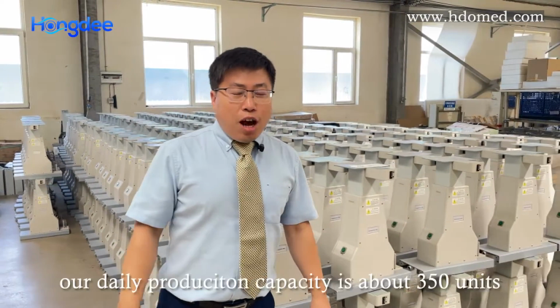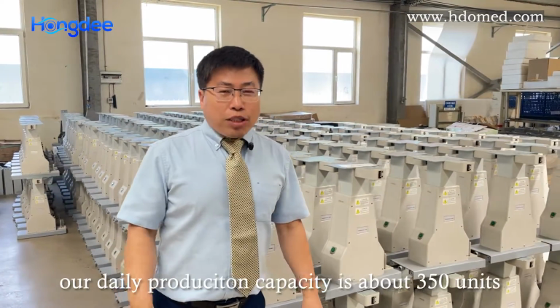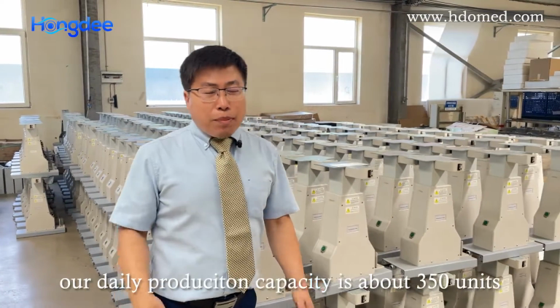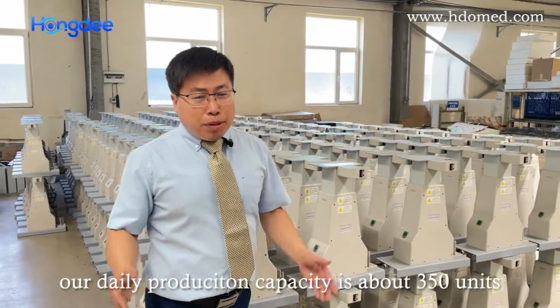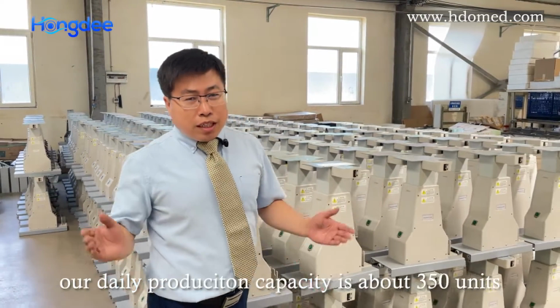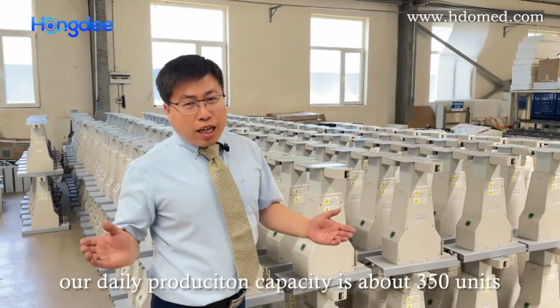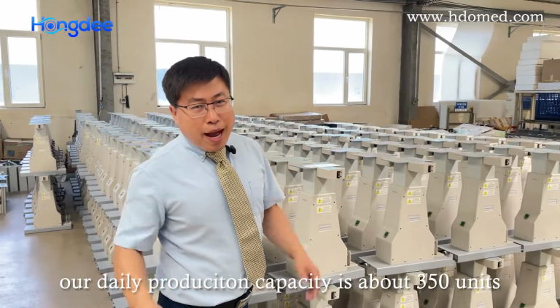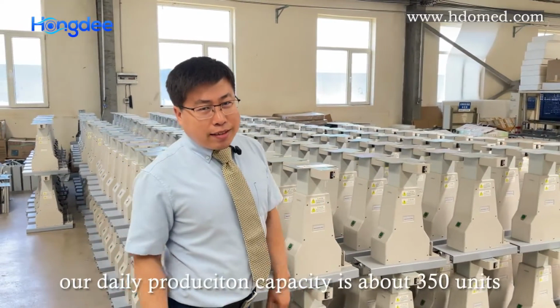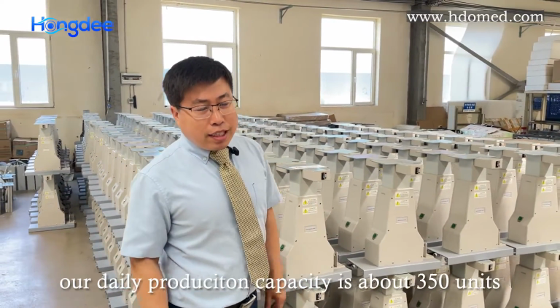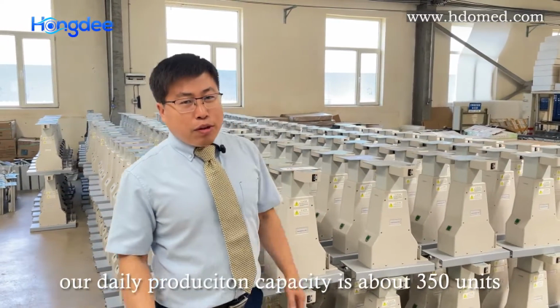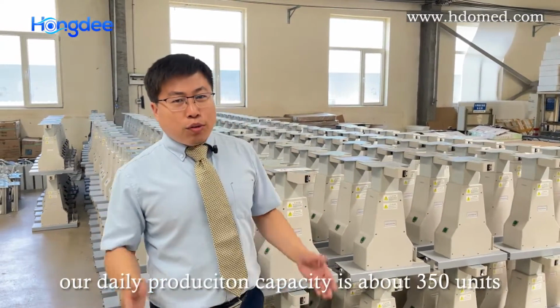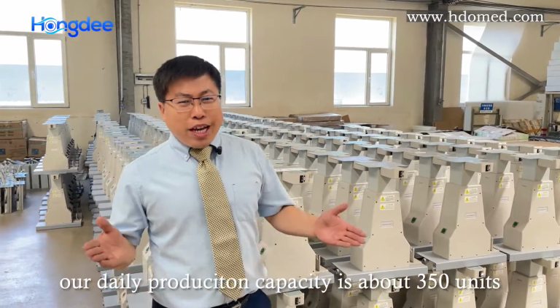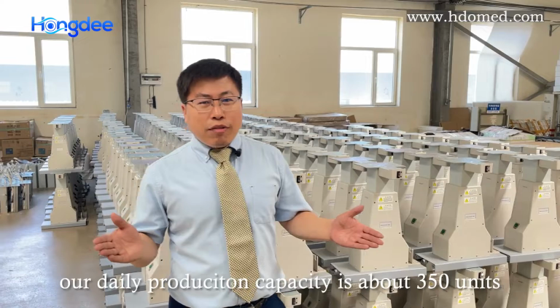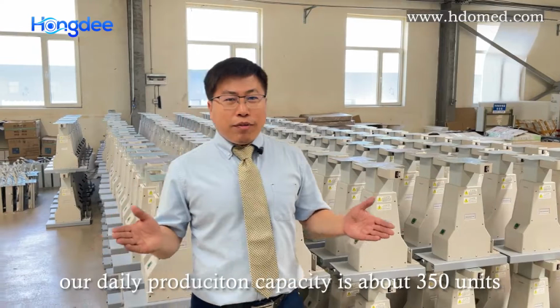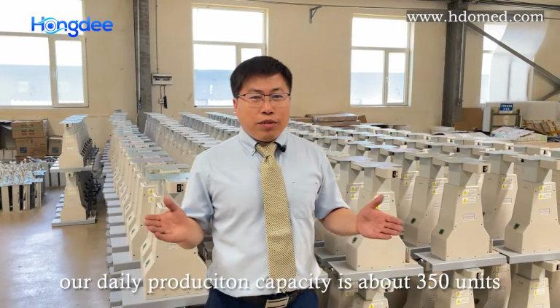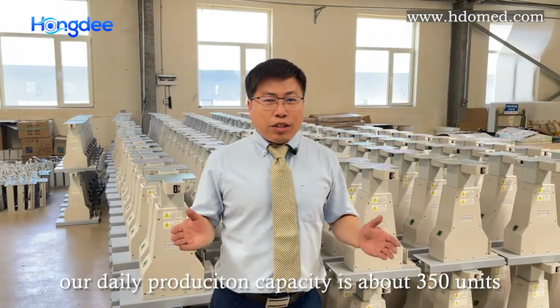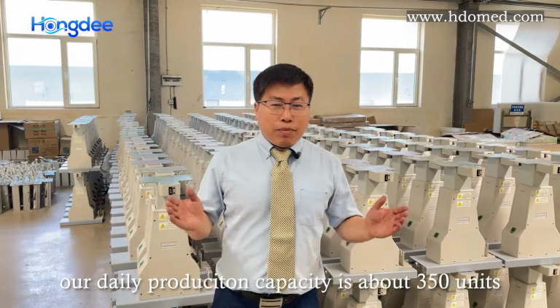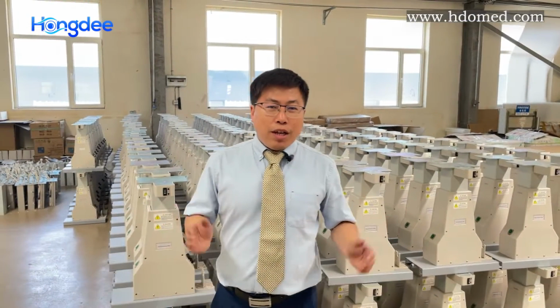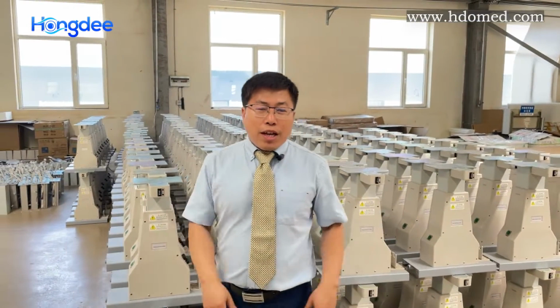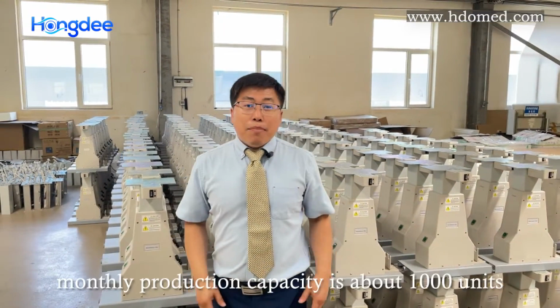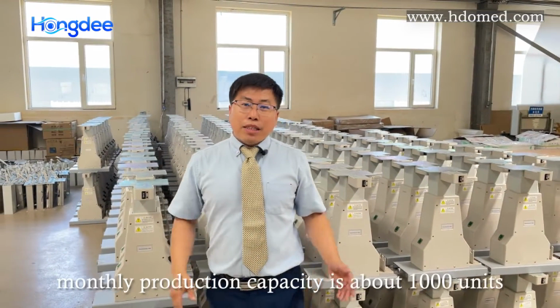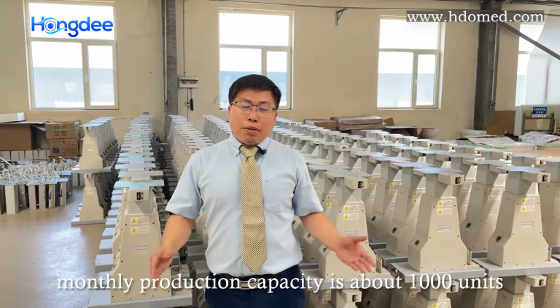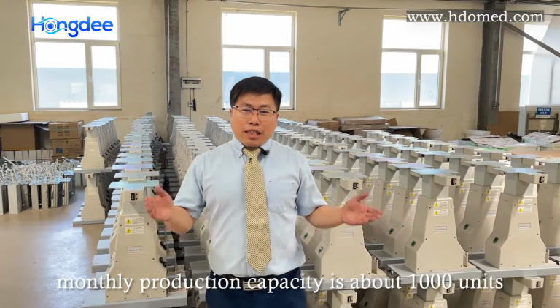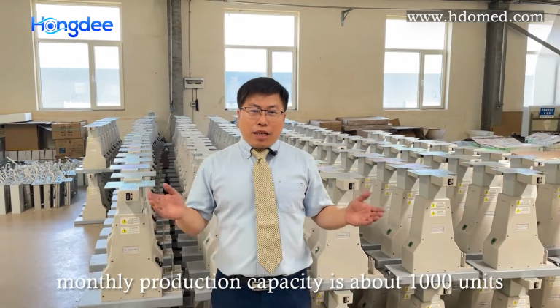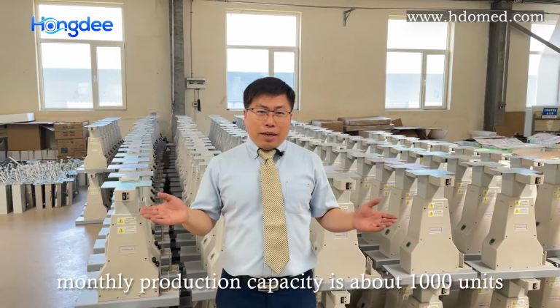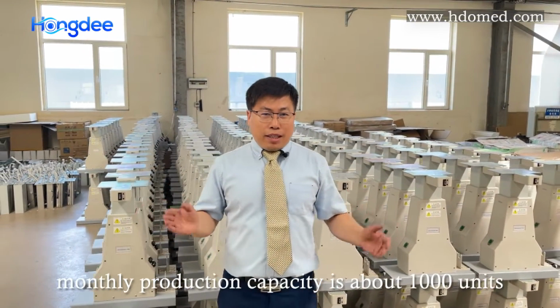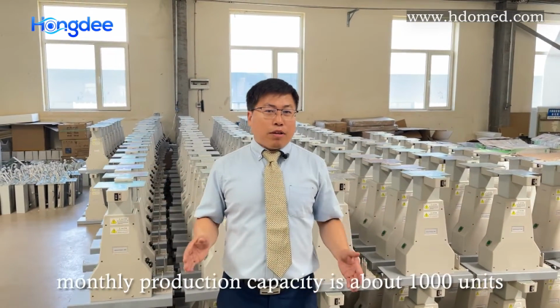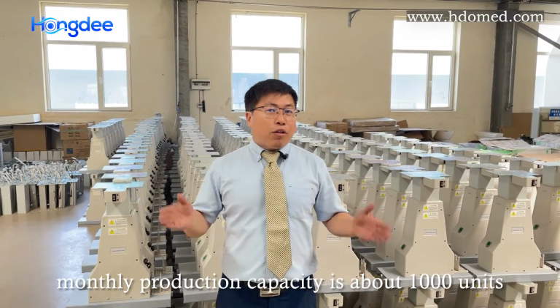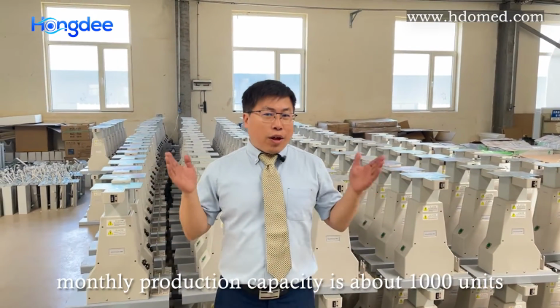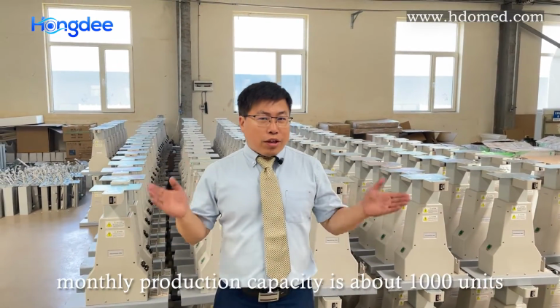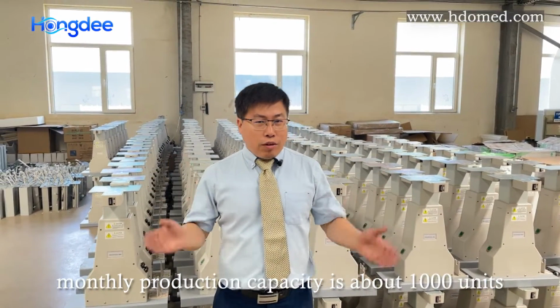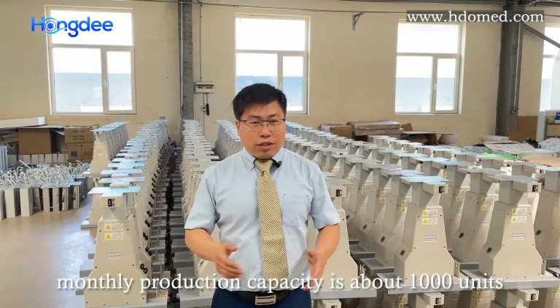Our daily production capacity is about 350 units, and monthly production capacity is about our ramp-up units.